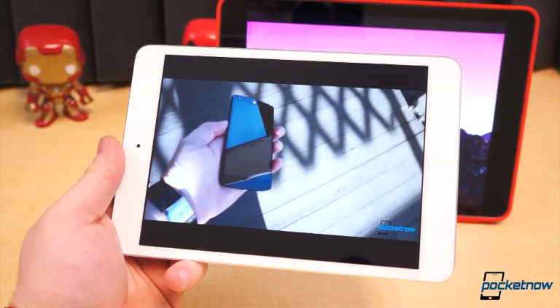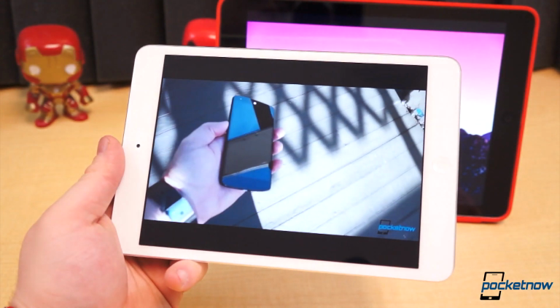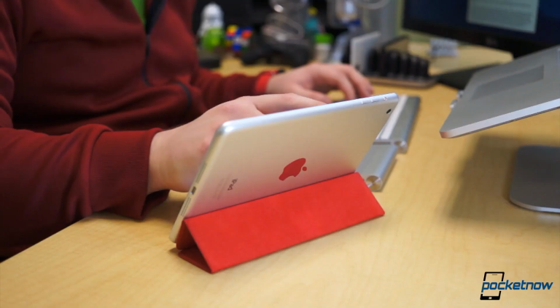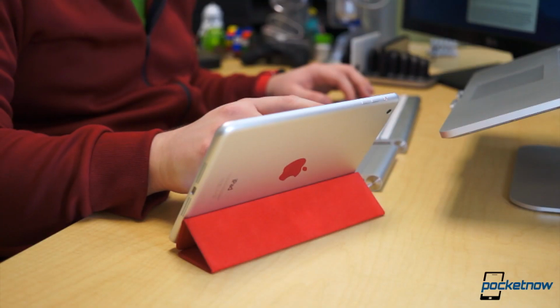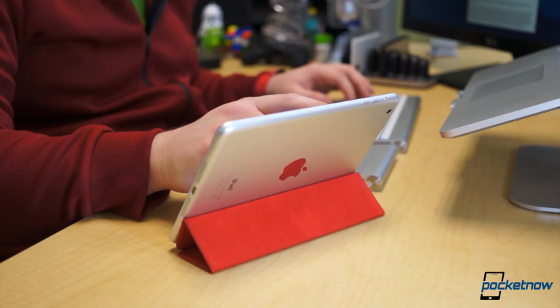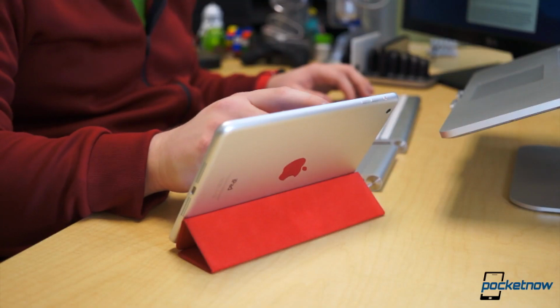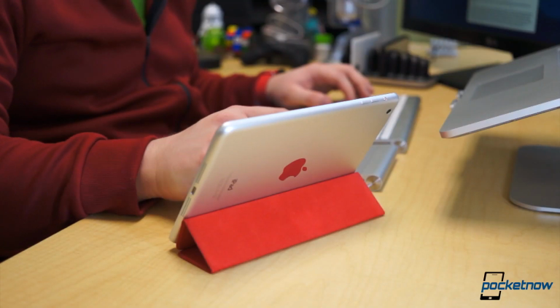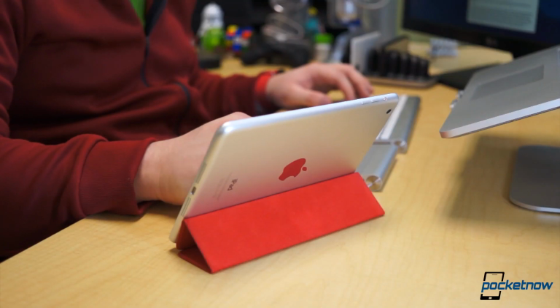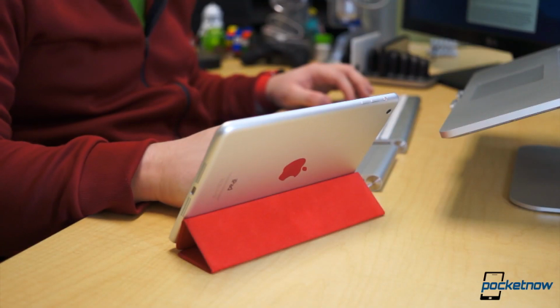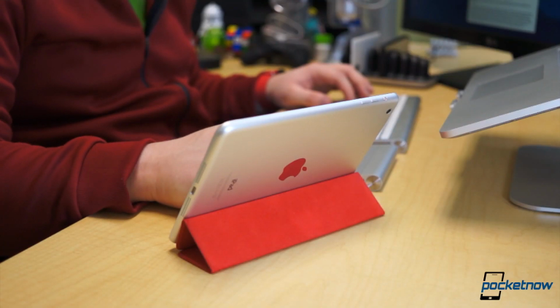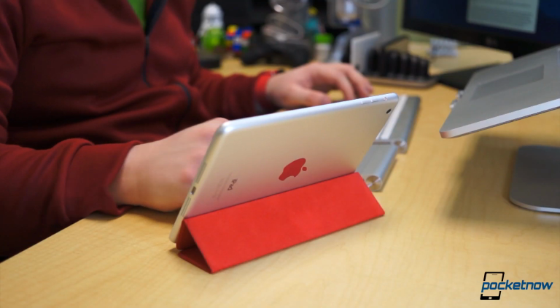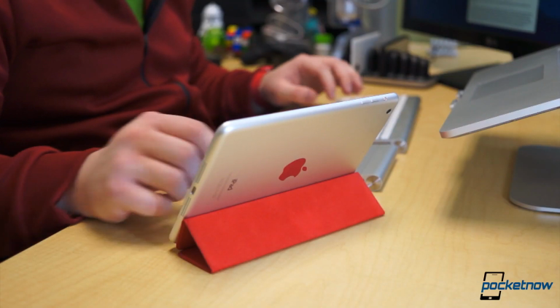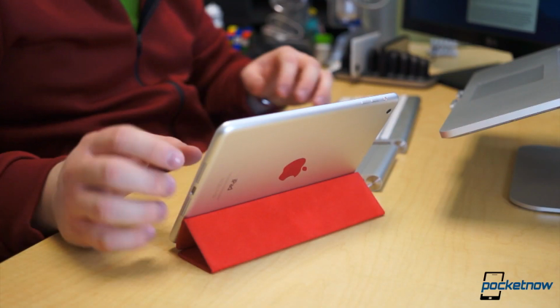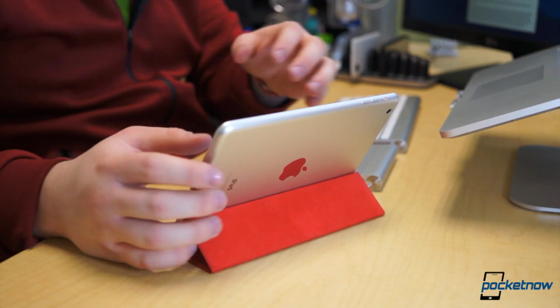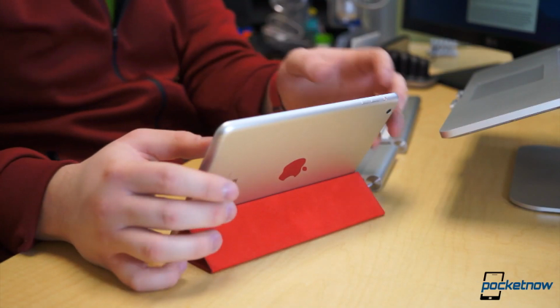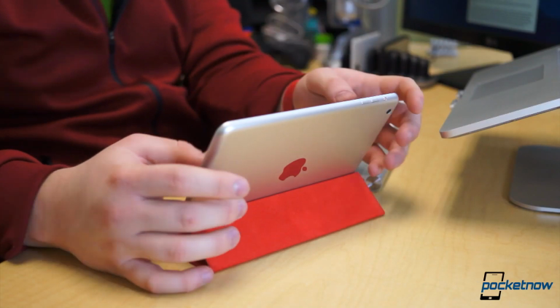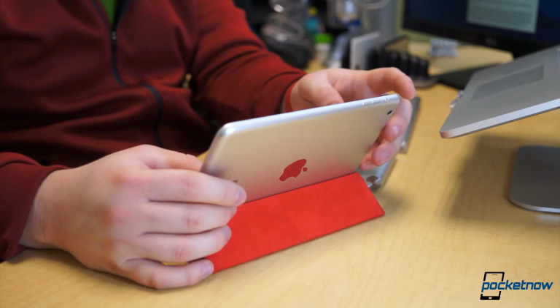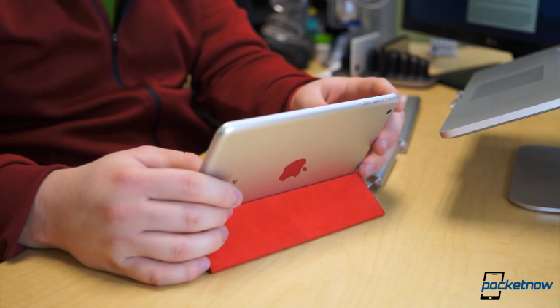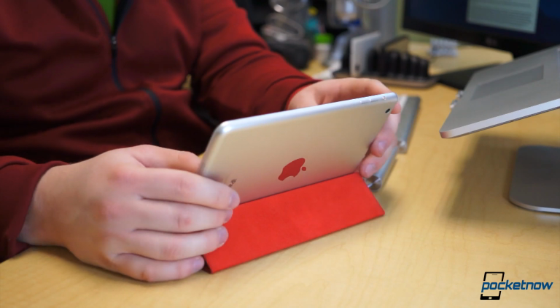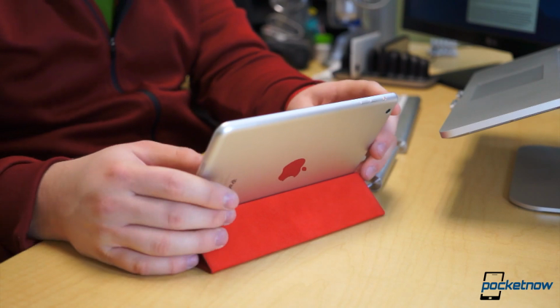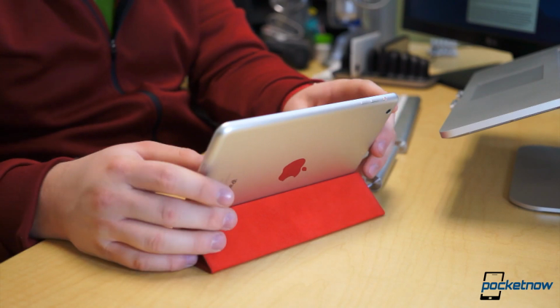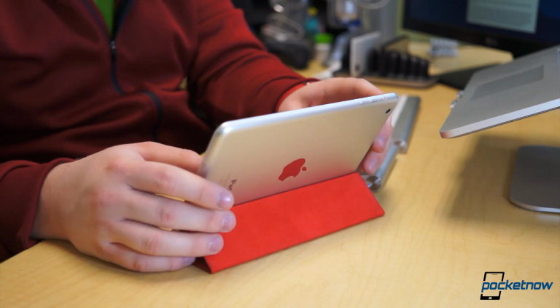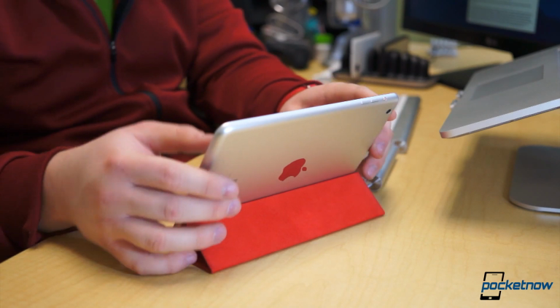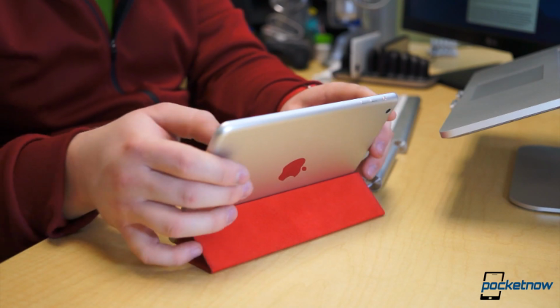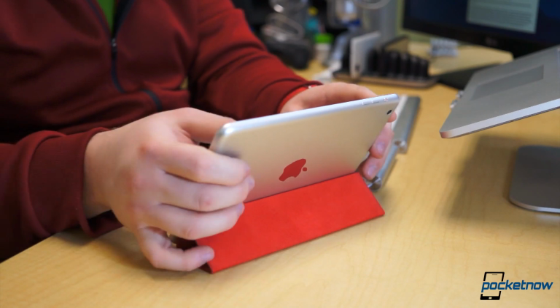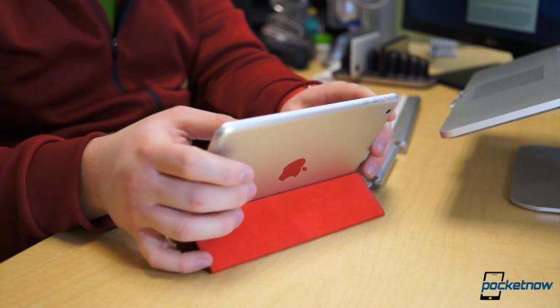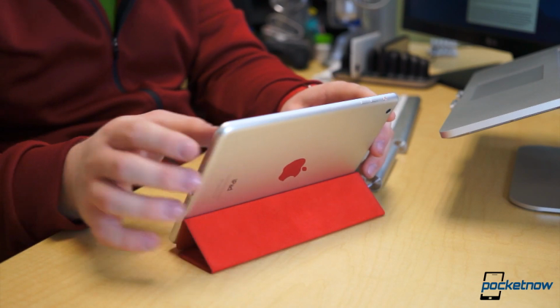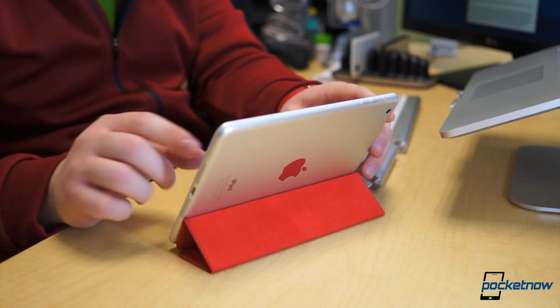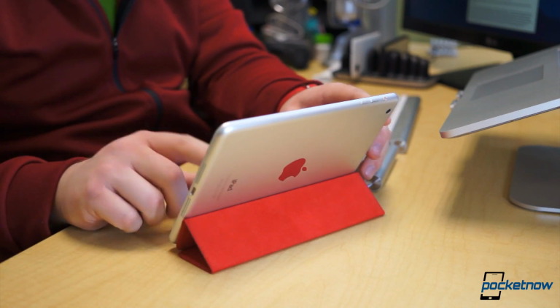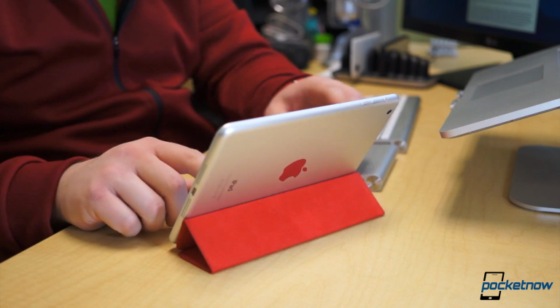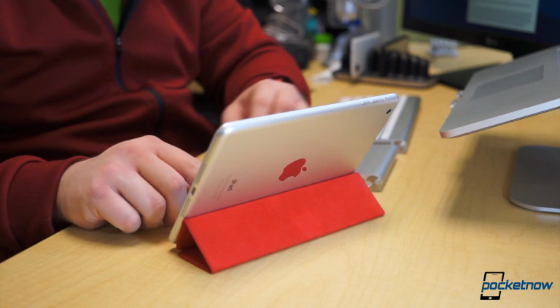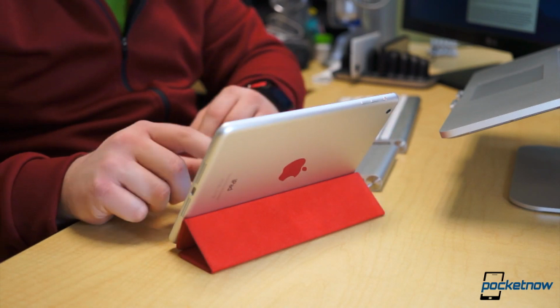The iPad Mini is the most well-built, high-end tablet under 8 inches. Period.